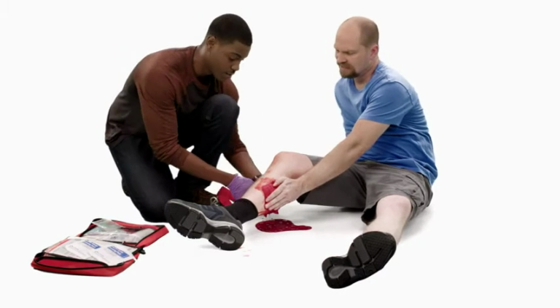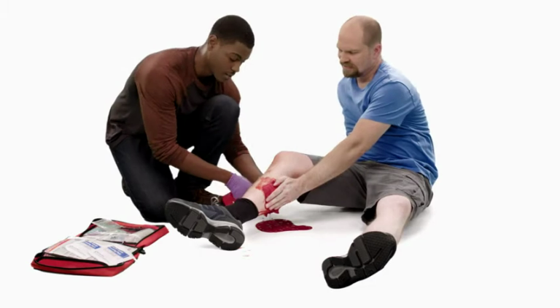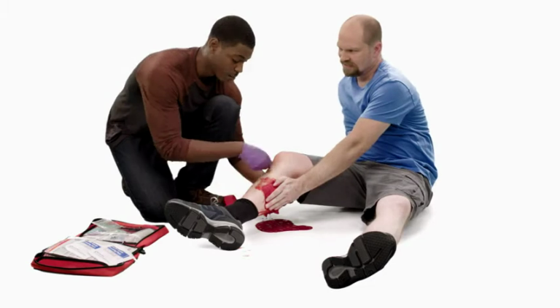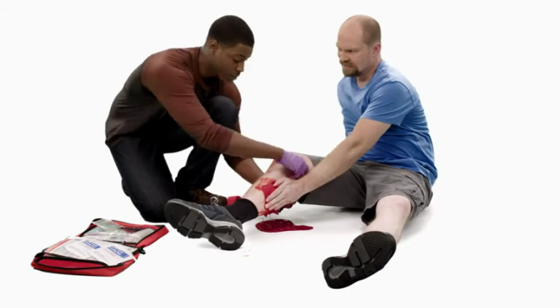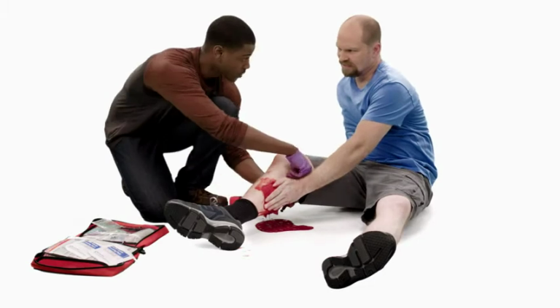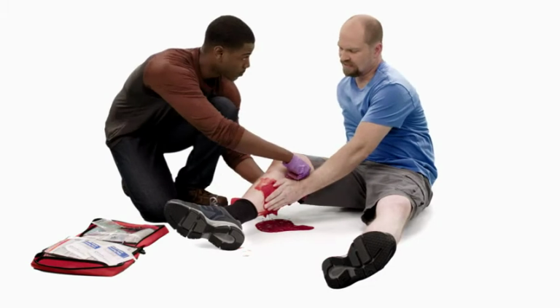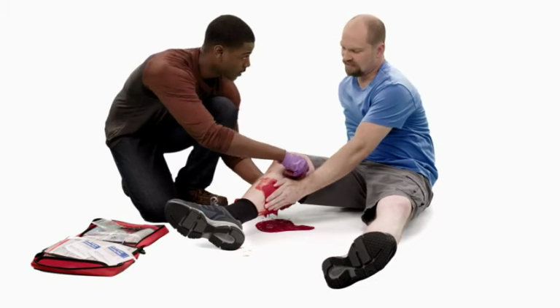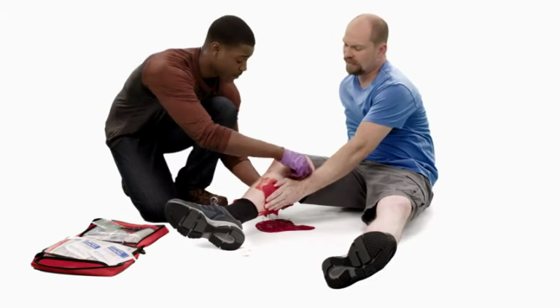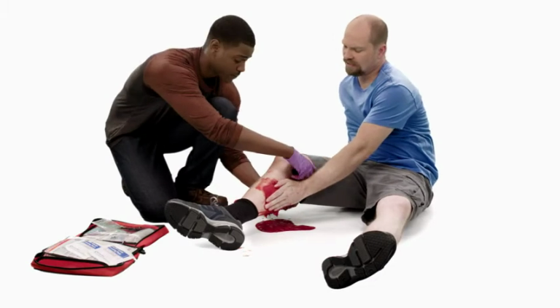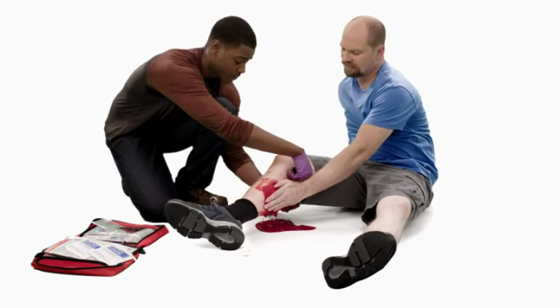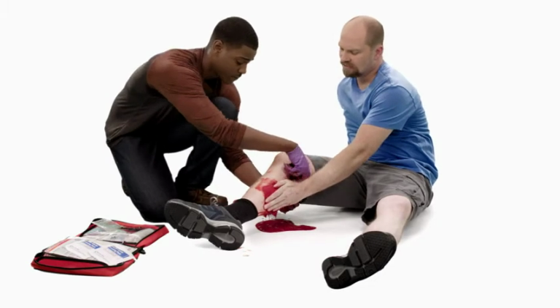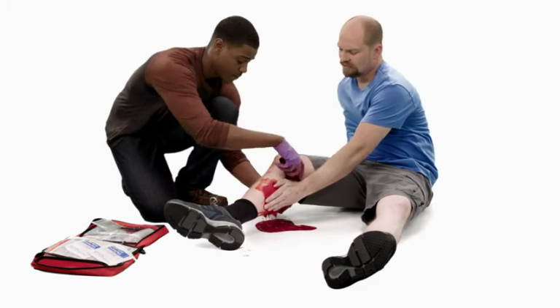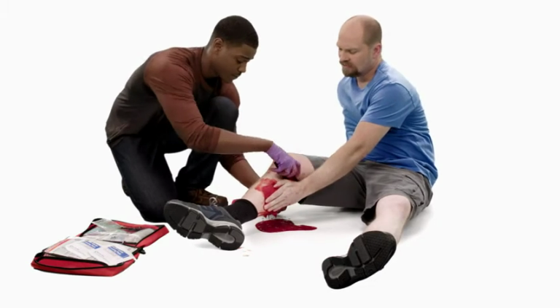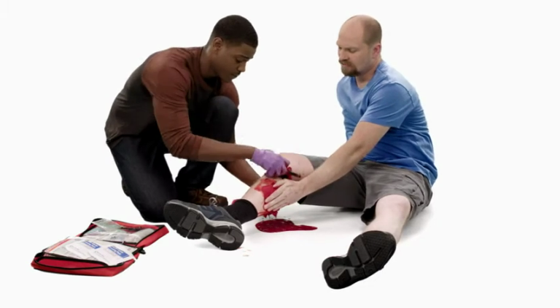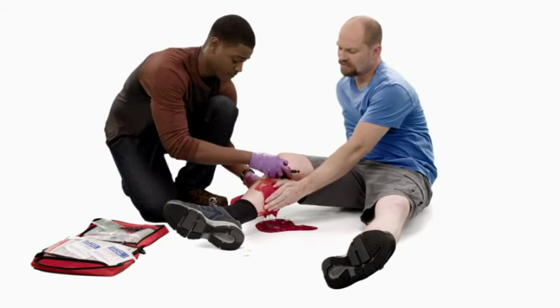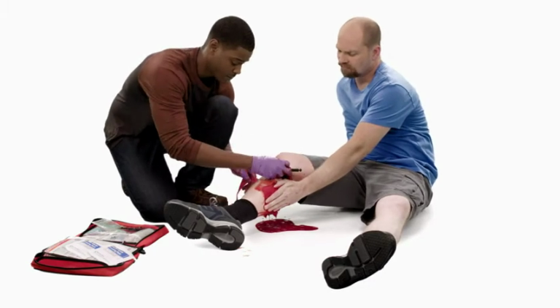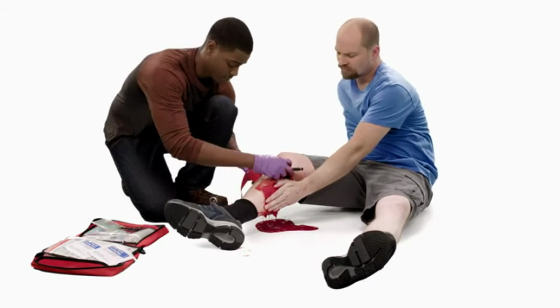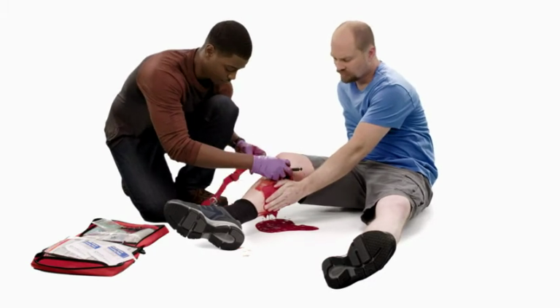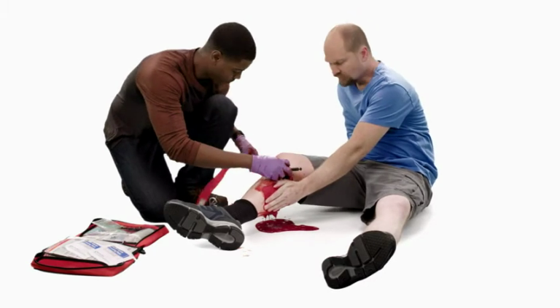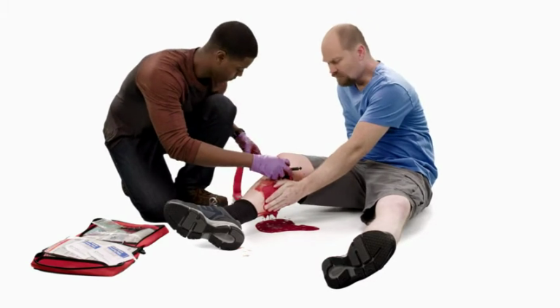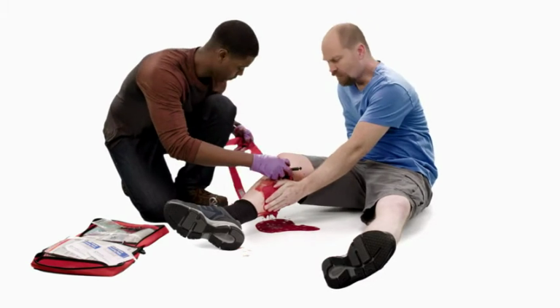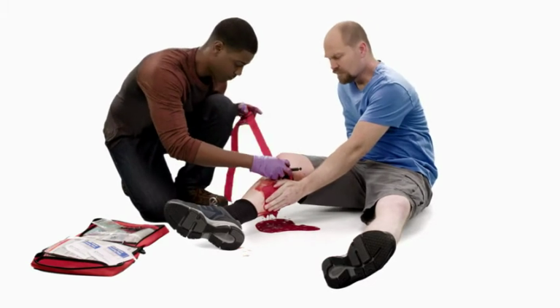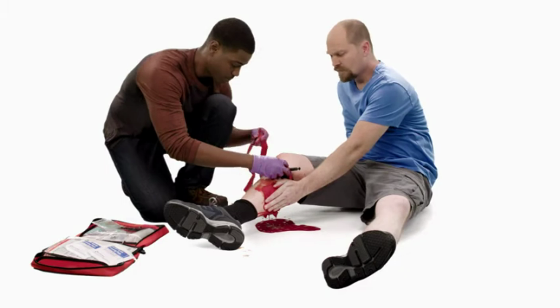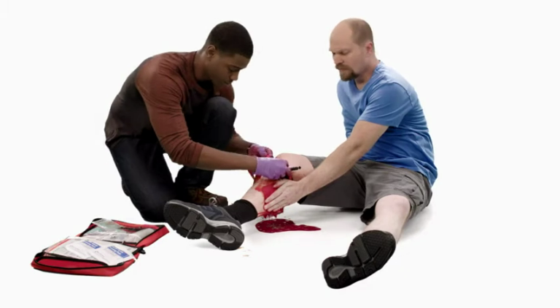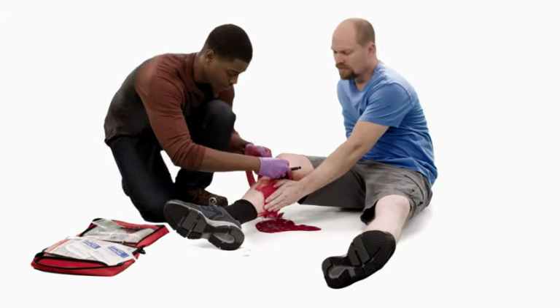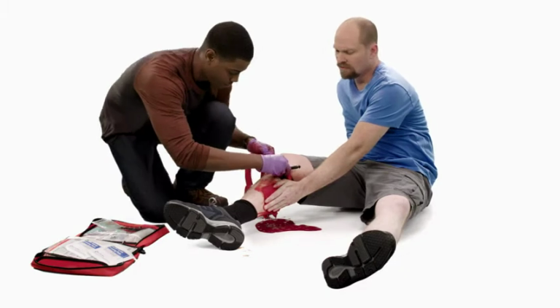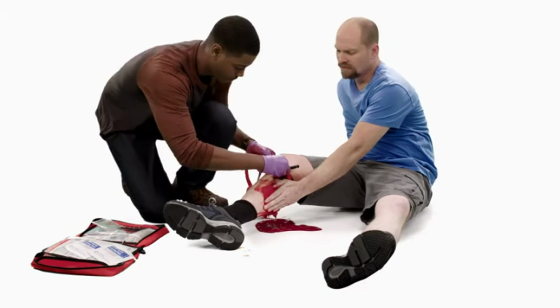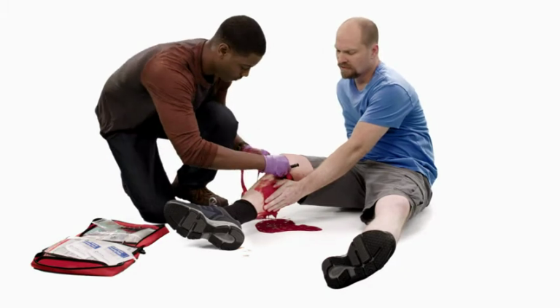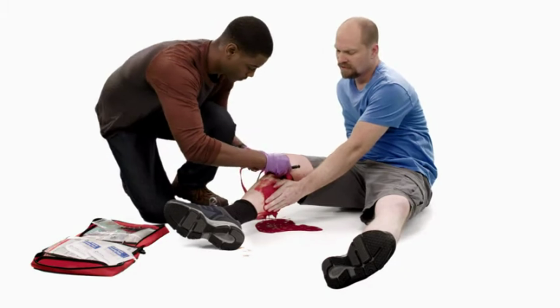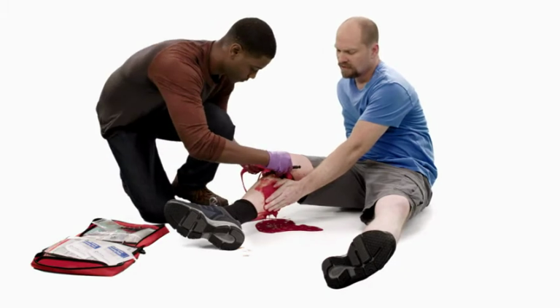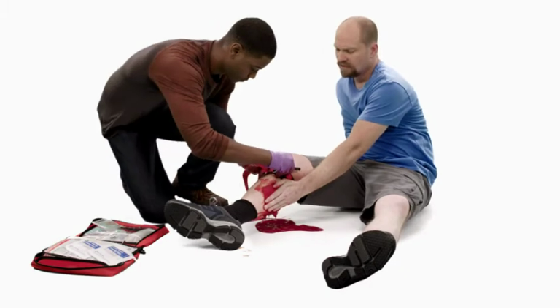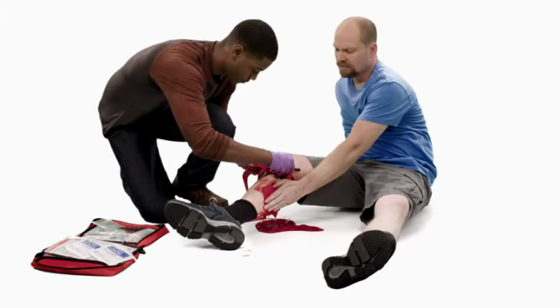To begin, place the tourniquet around the limb, approximately 2 inches above the wound. Avoid placing the tourniquet over a joint.